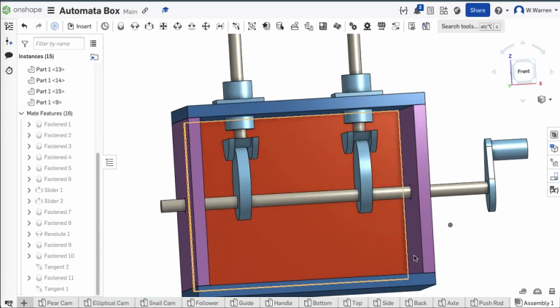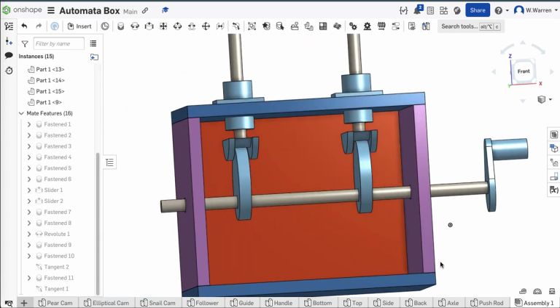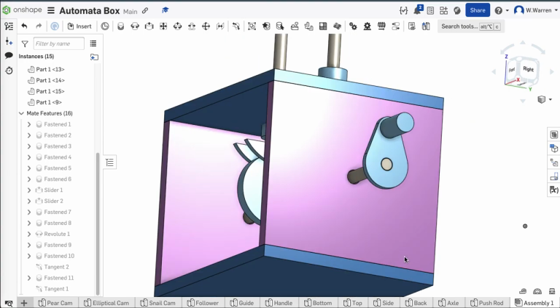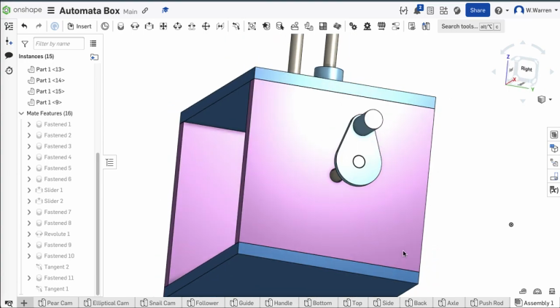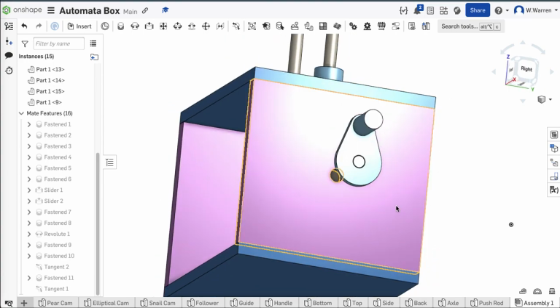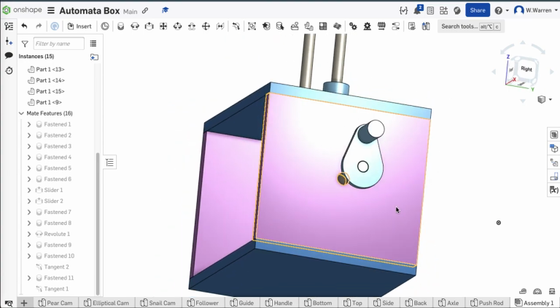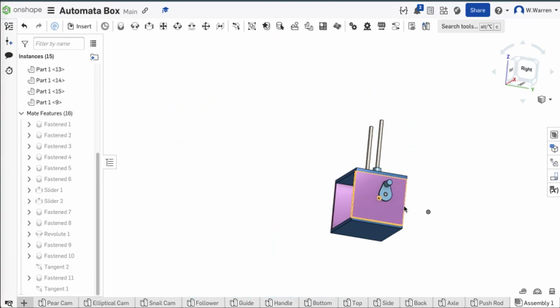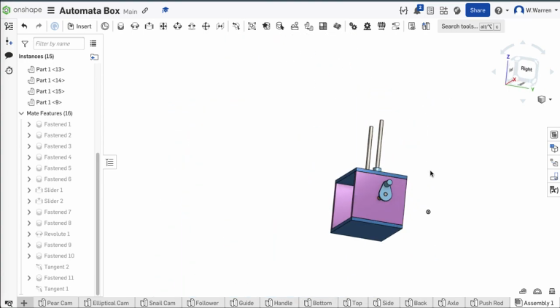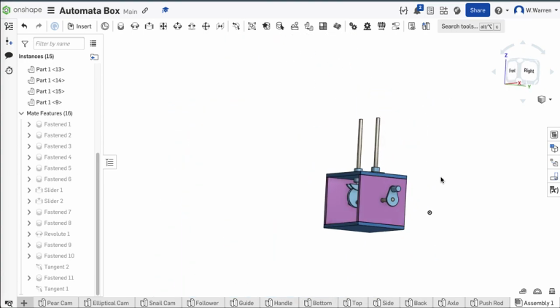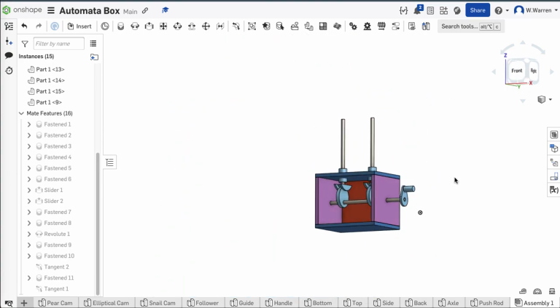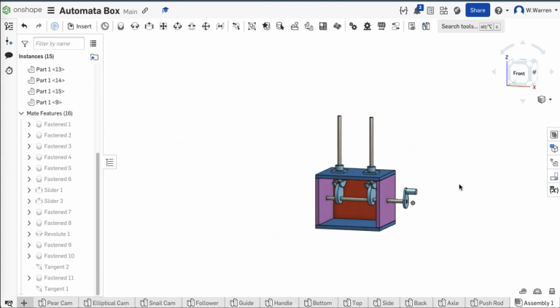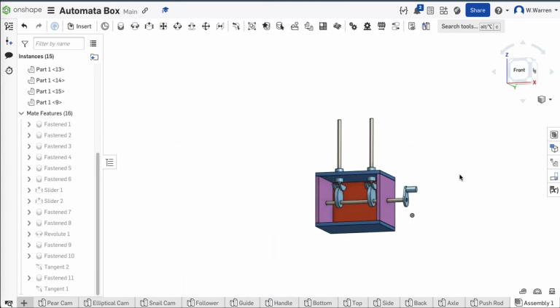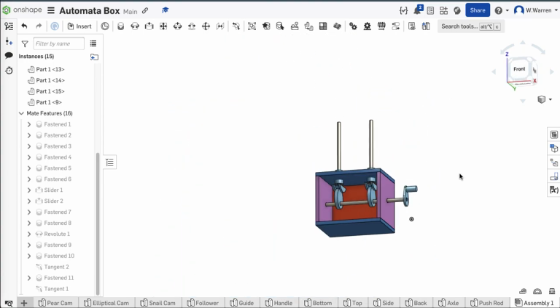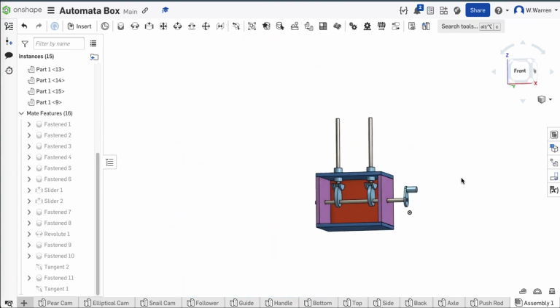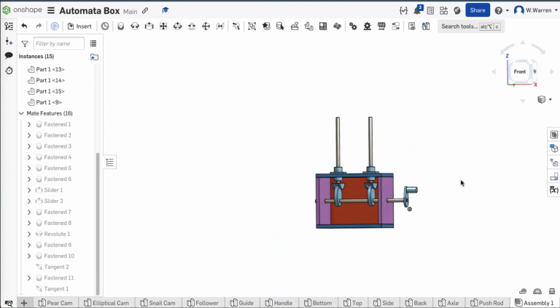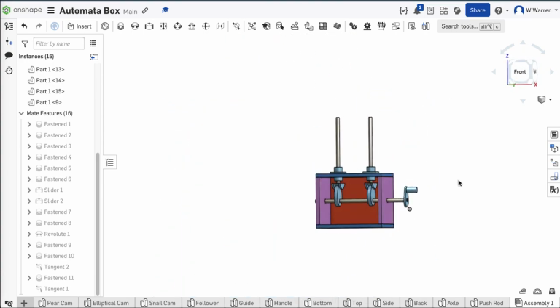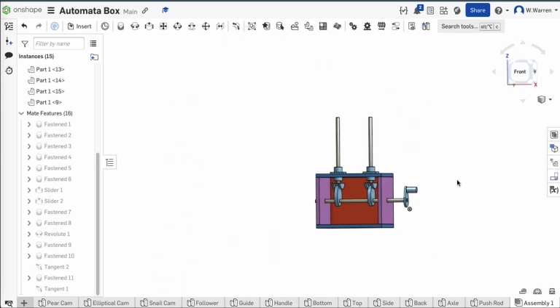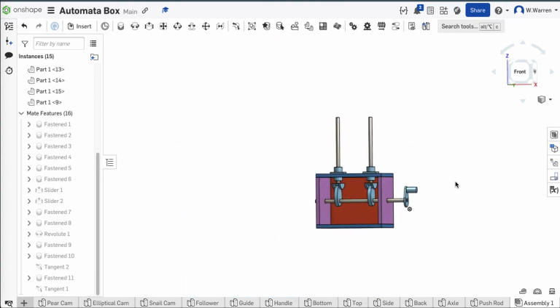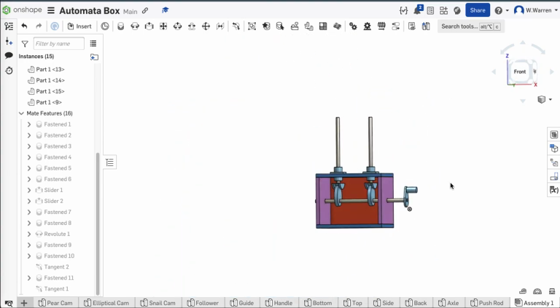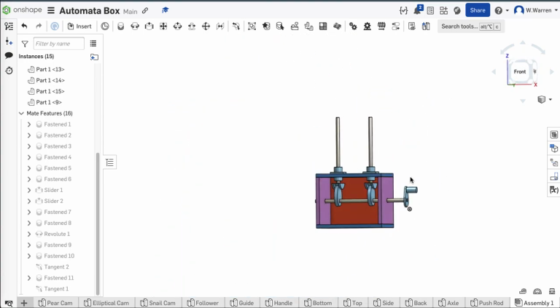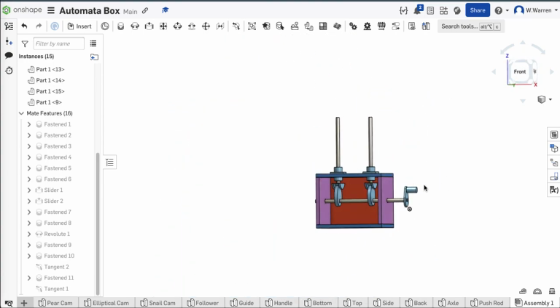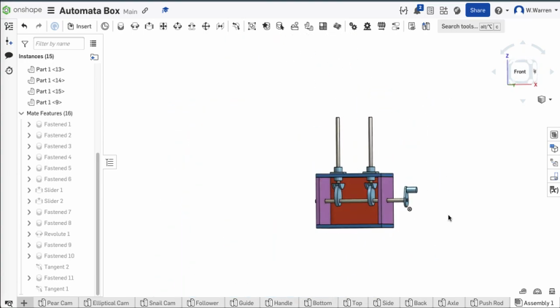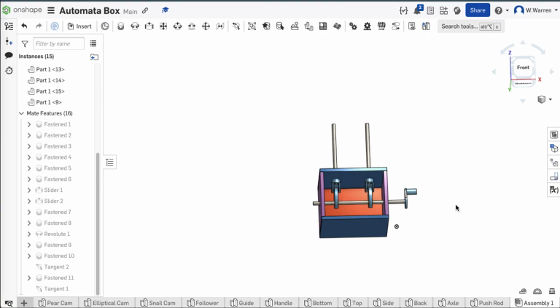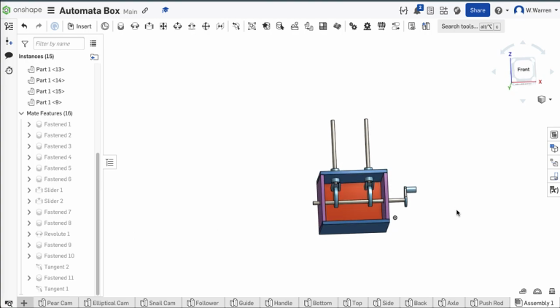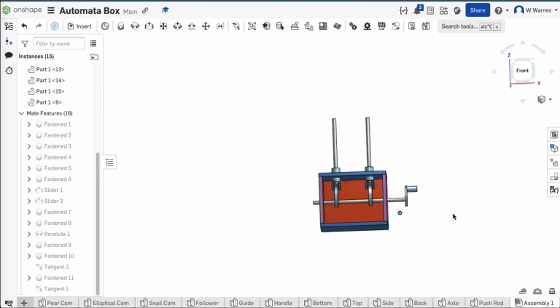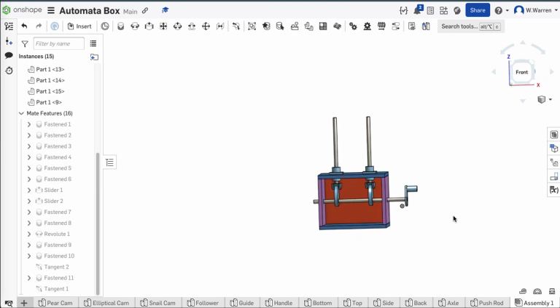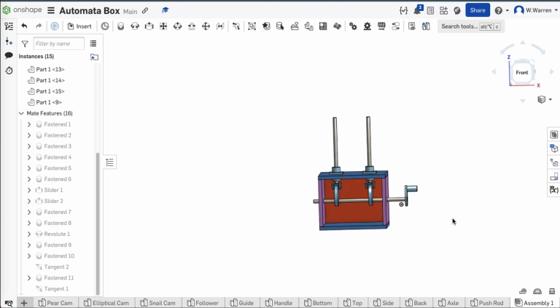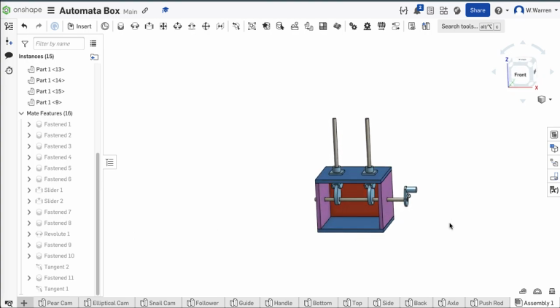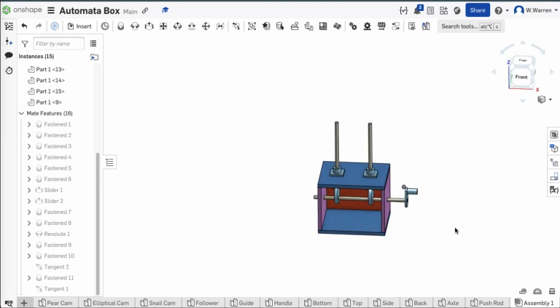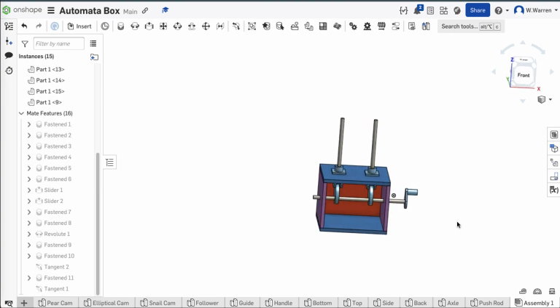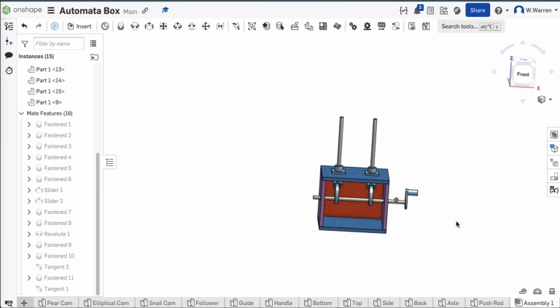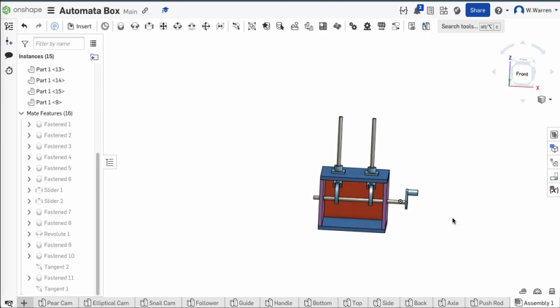Let me get this guy up here so I can see that face — get that tangent mate on there. That face to that face. Now let's see what happens if we animate the revolute mate — bang and animate, 10 rotations. Still not animating properly. I've got to go mess around with my revolute mate or something. But this is the build-out.